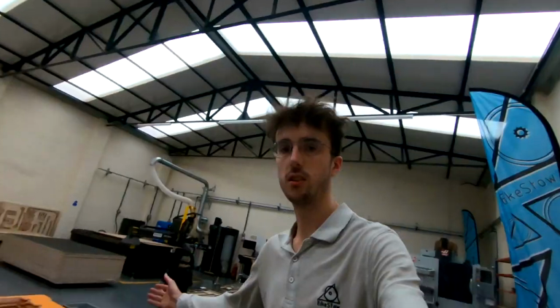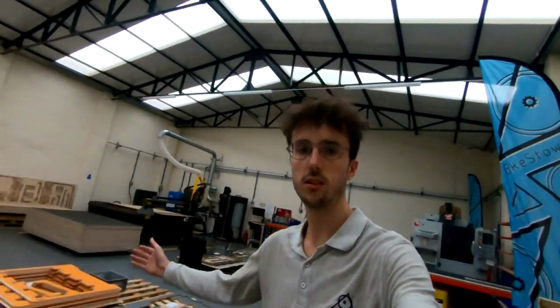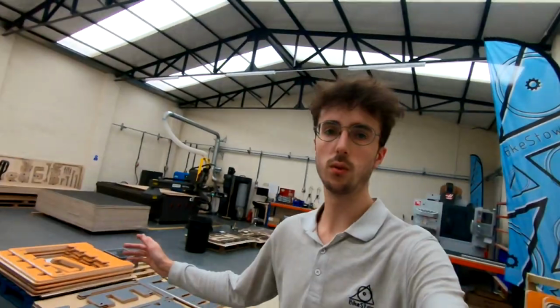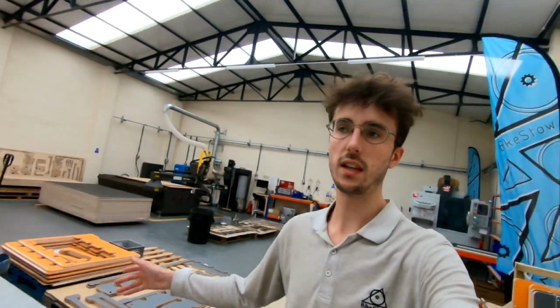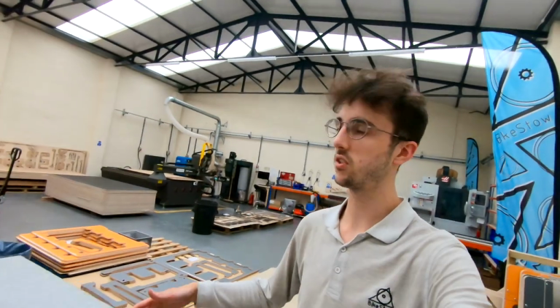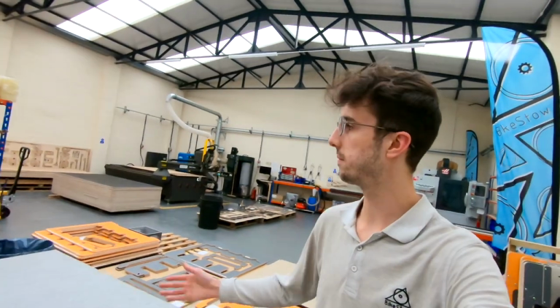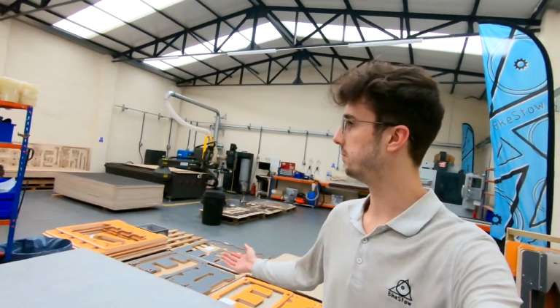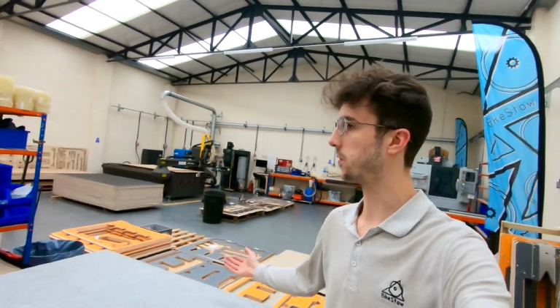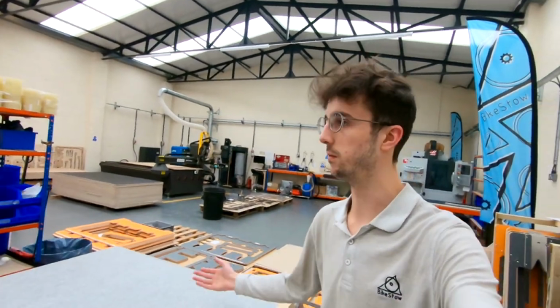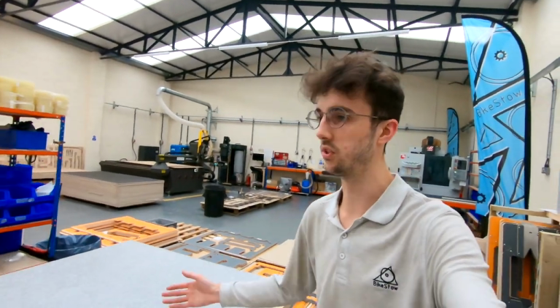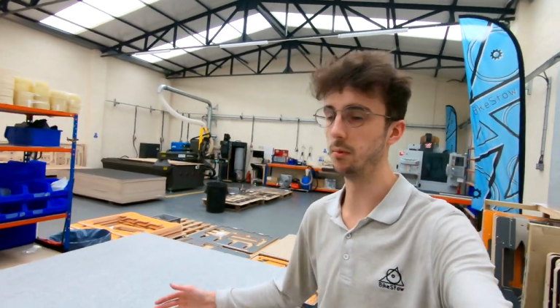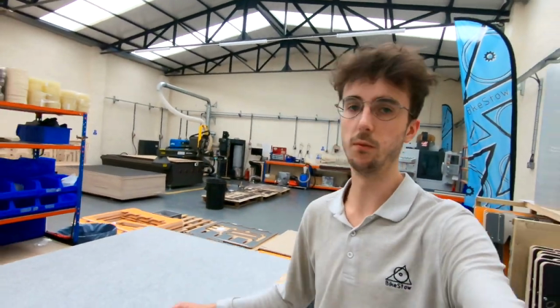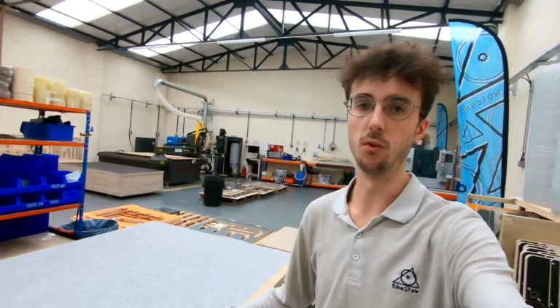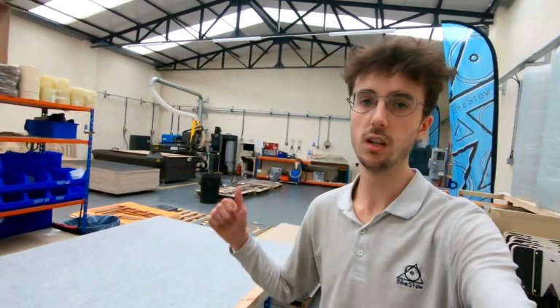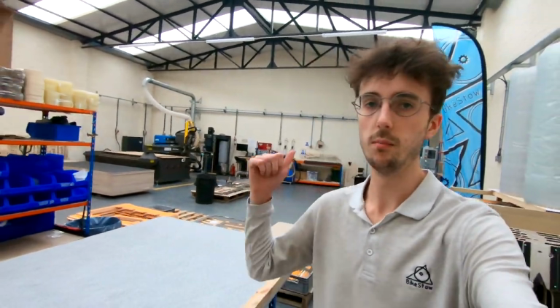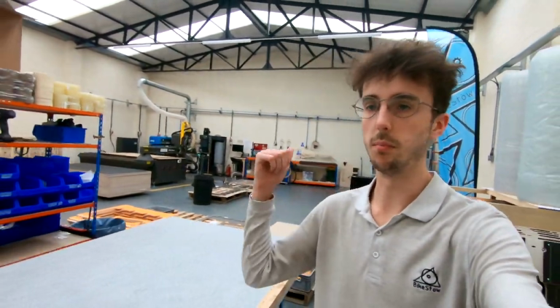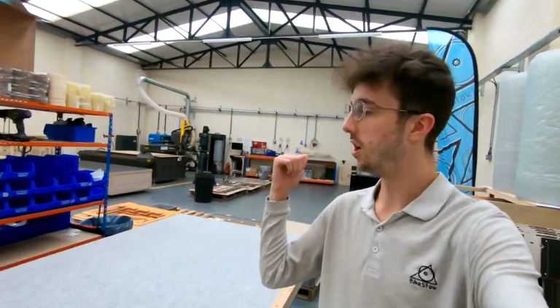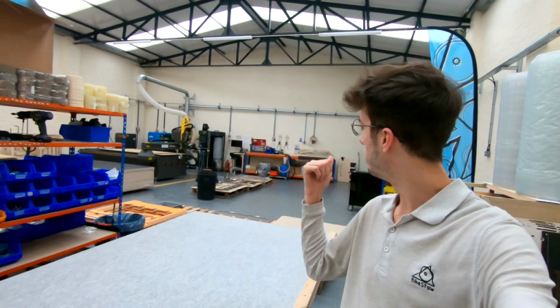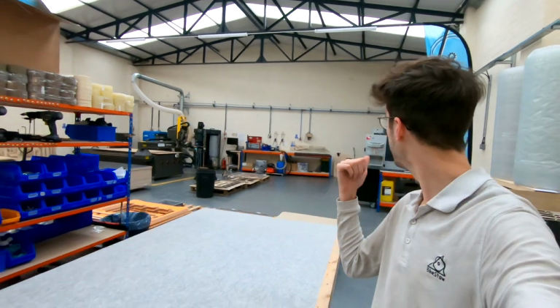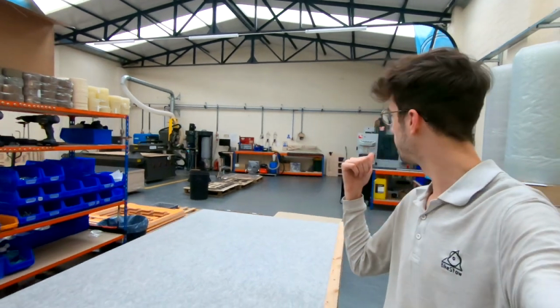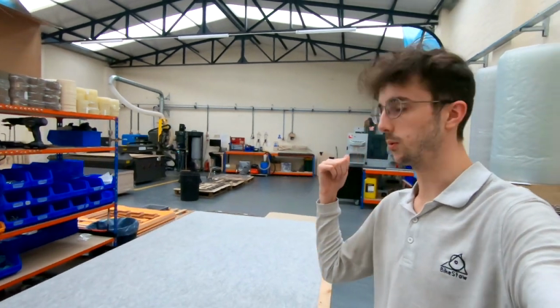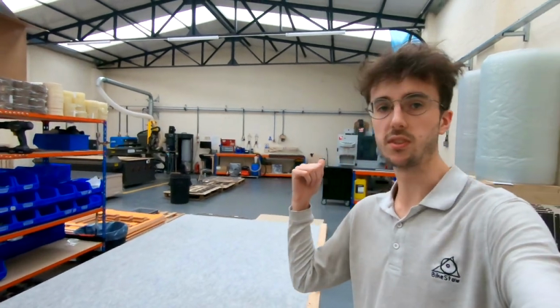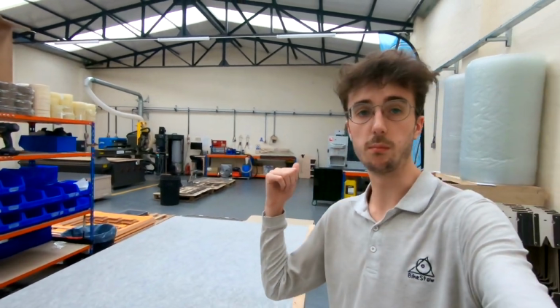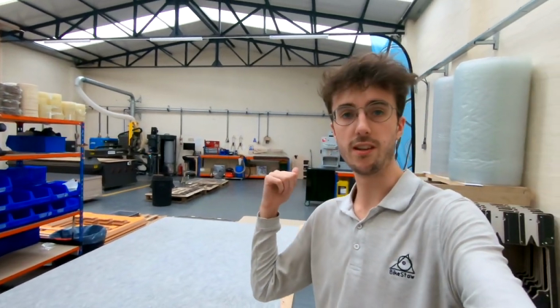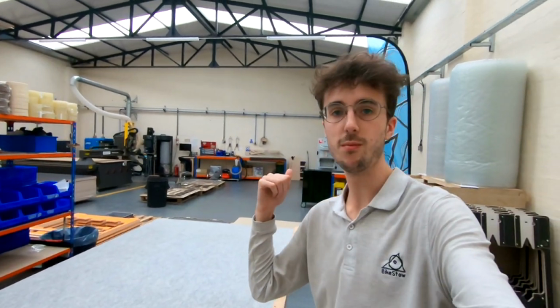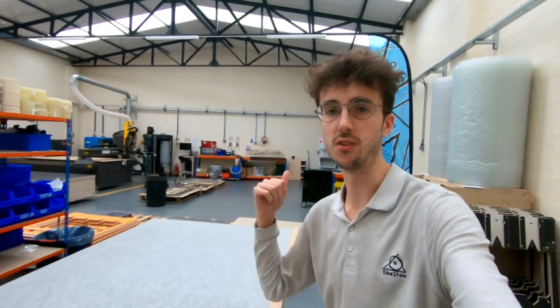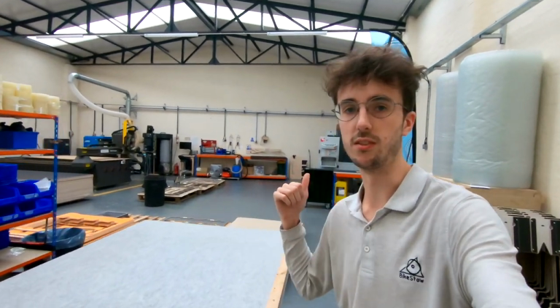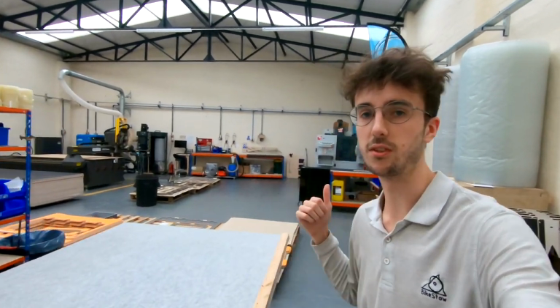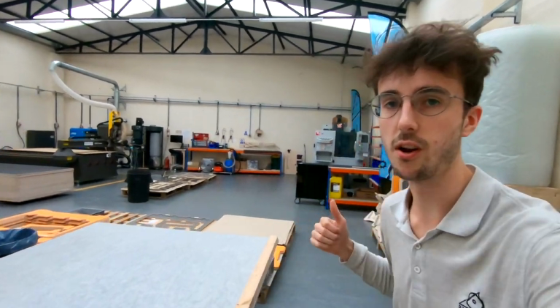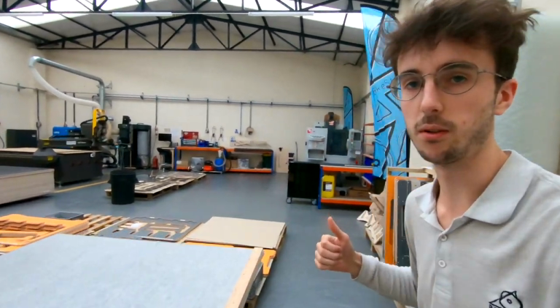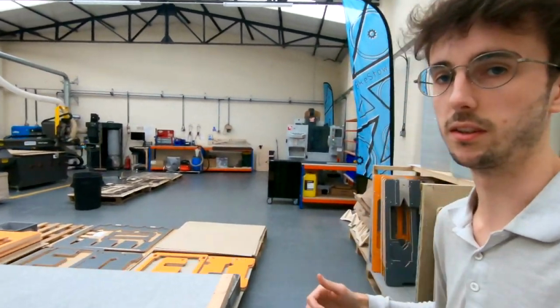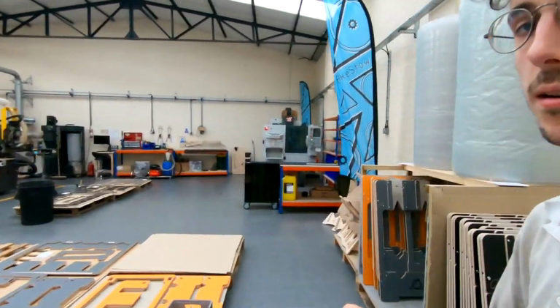So all of that stuff you've kind of all seen before, but behind me you'll see a brand new machine, so let's go have a look at that.